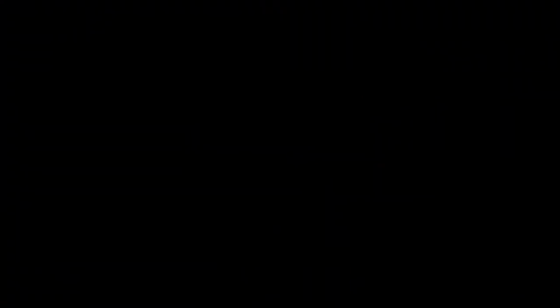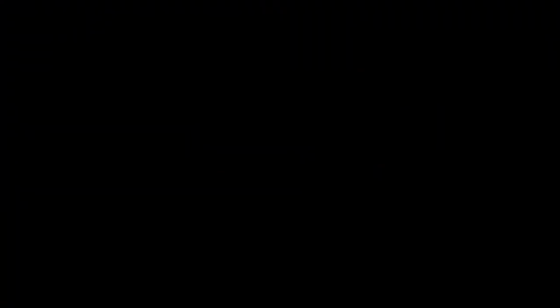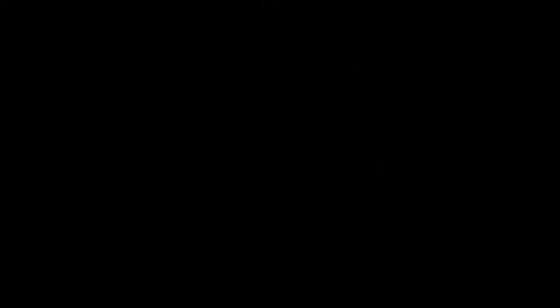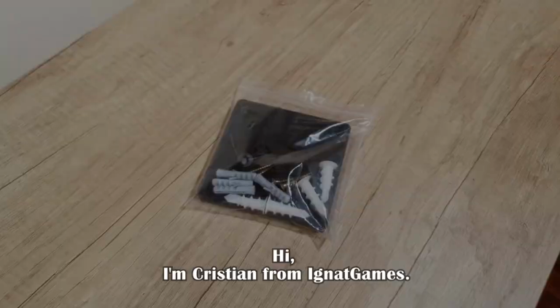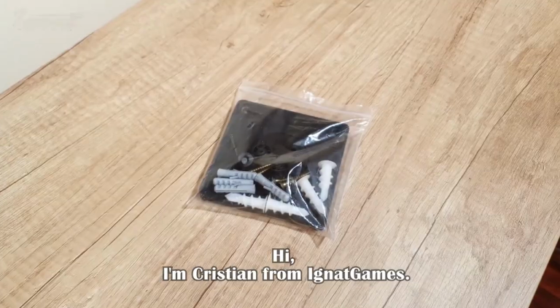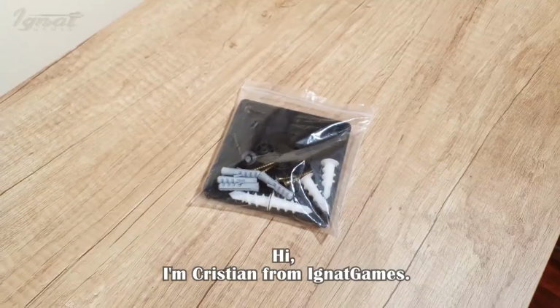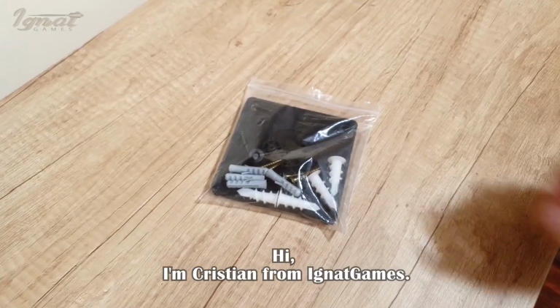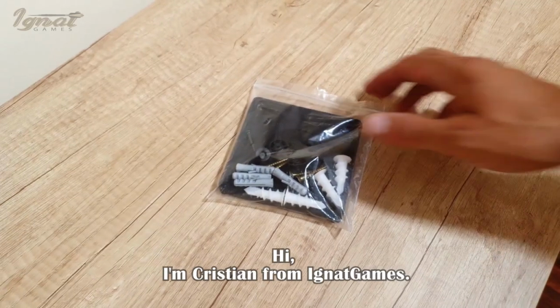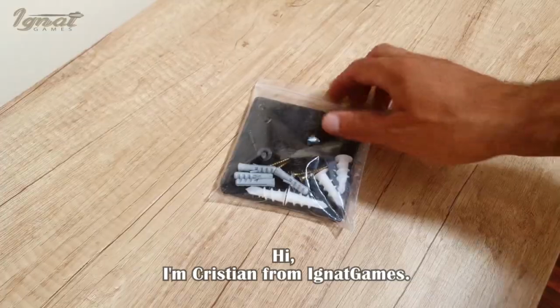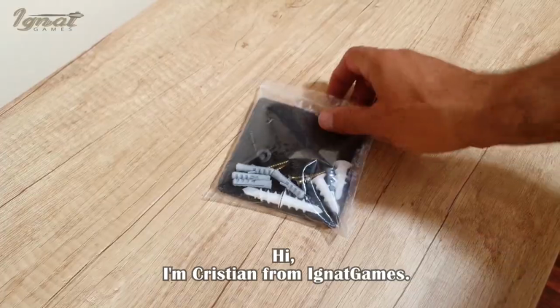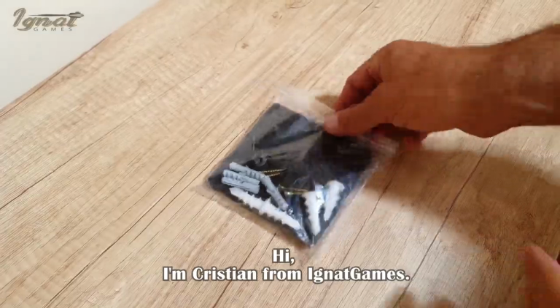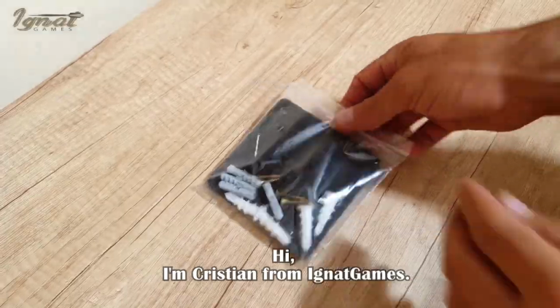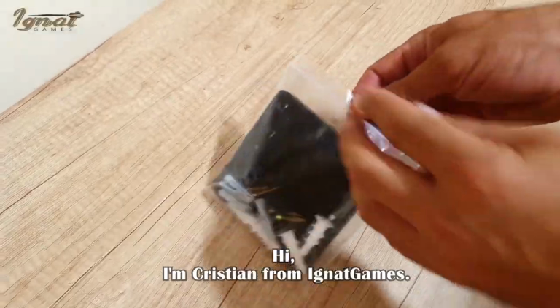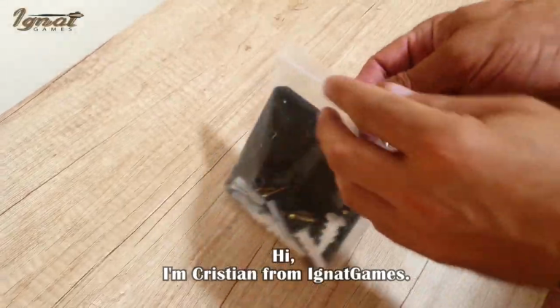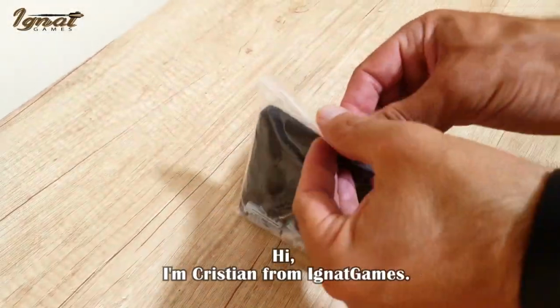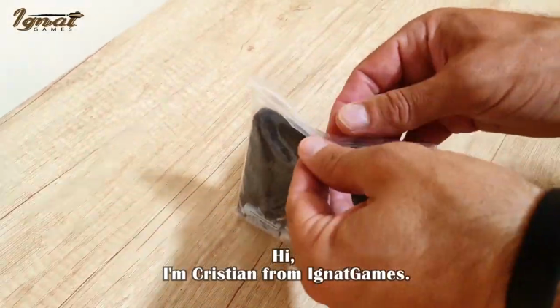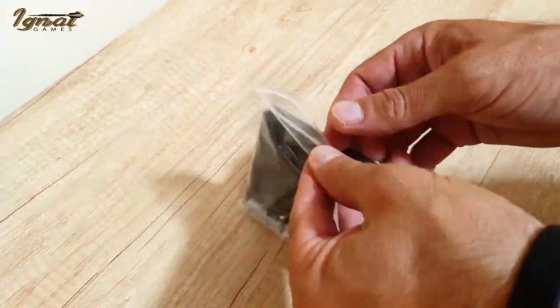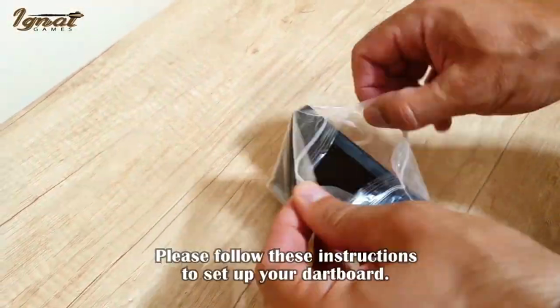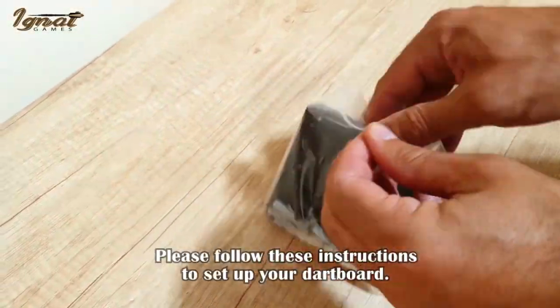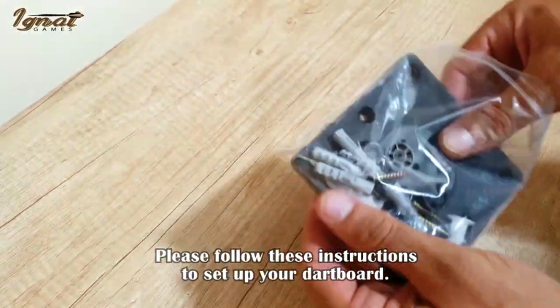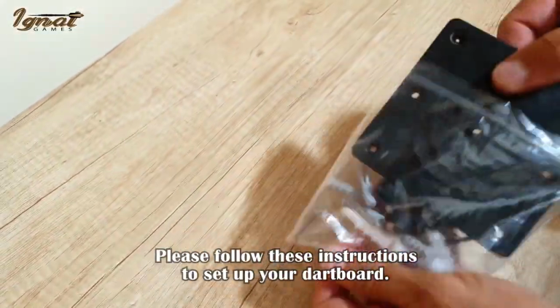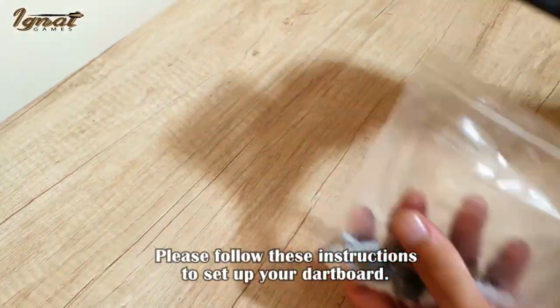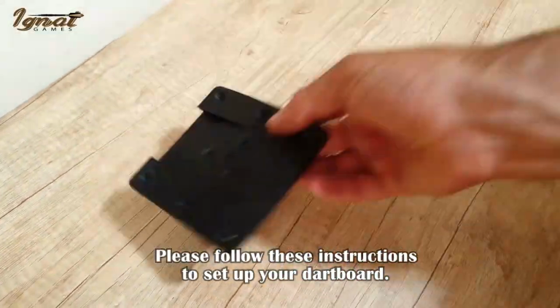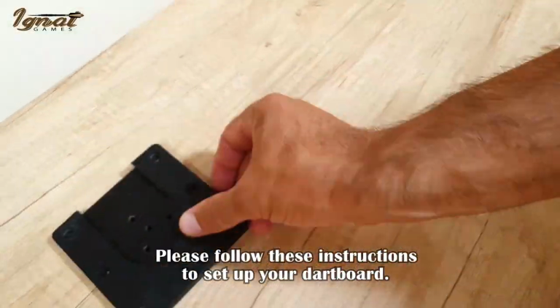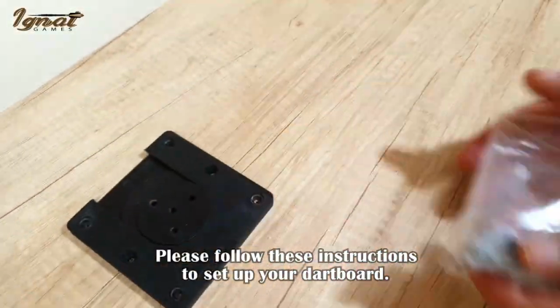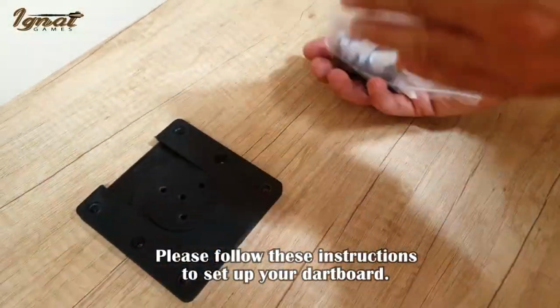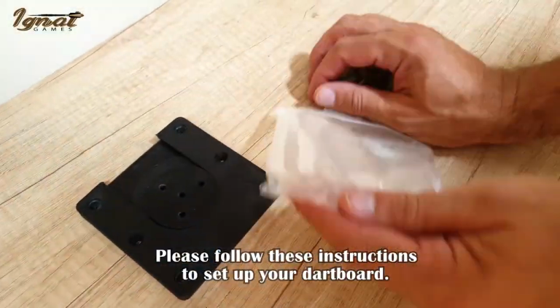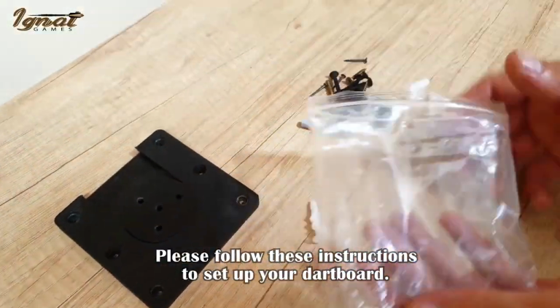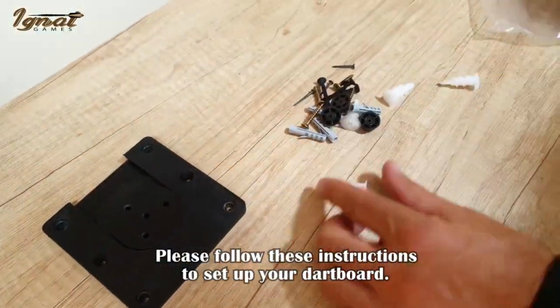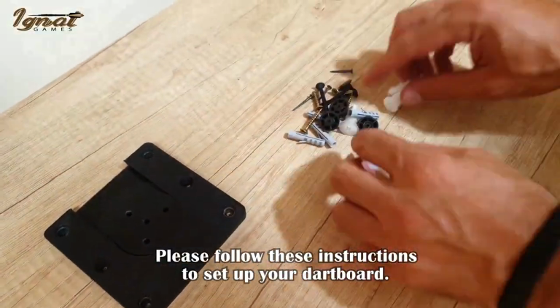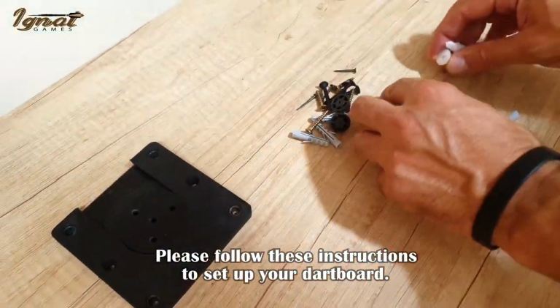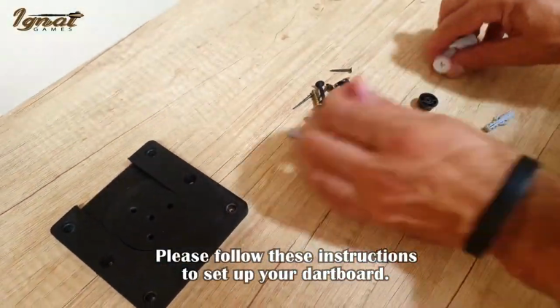Hi, I'm Christian from Ignaut Games. Please follow these instructions to set up your dartboard.